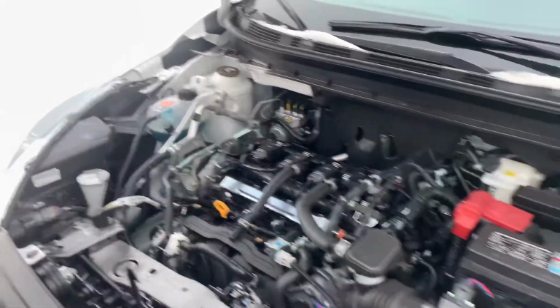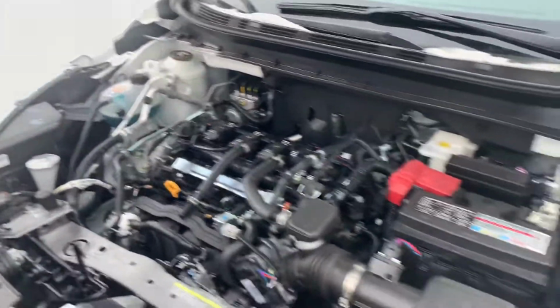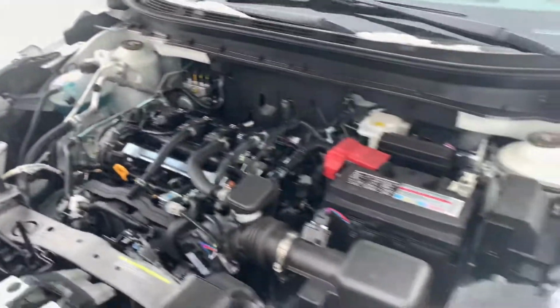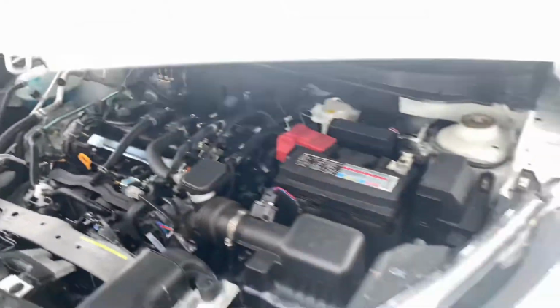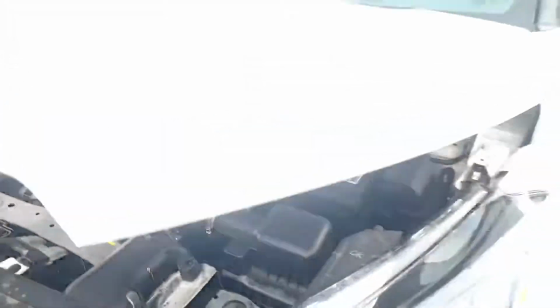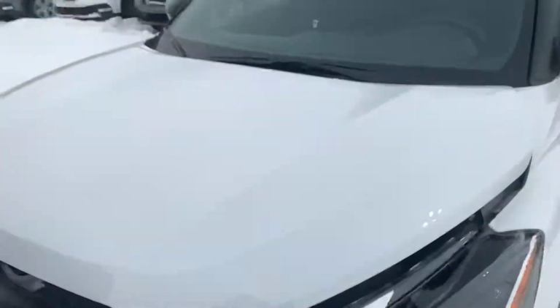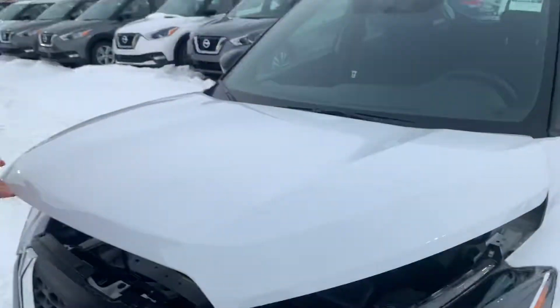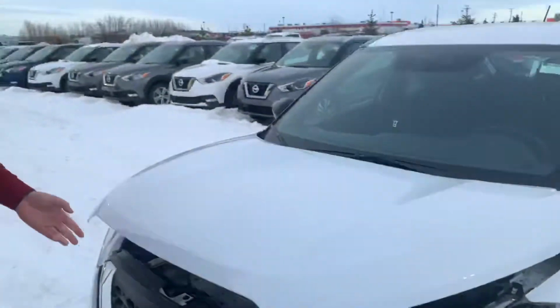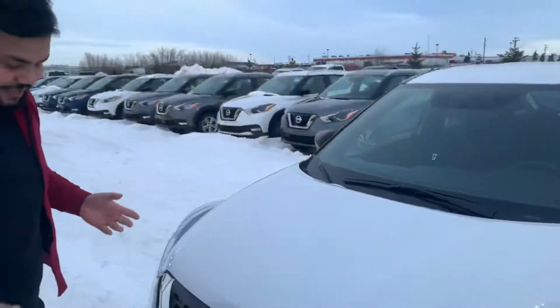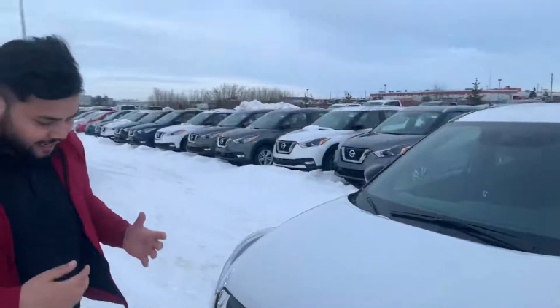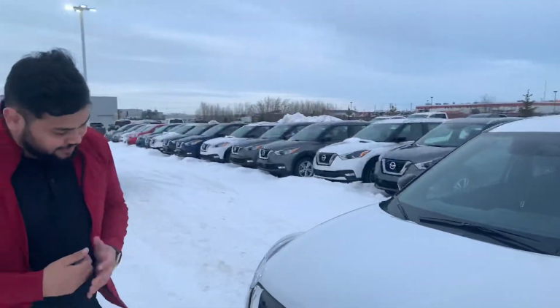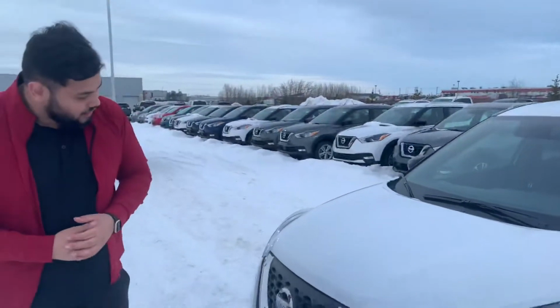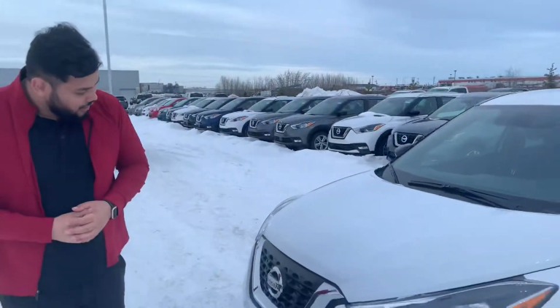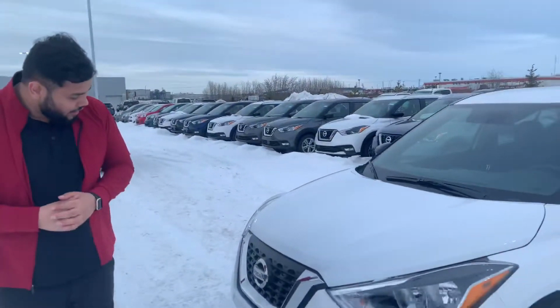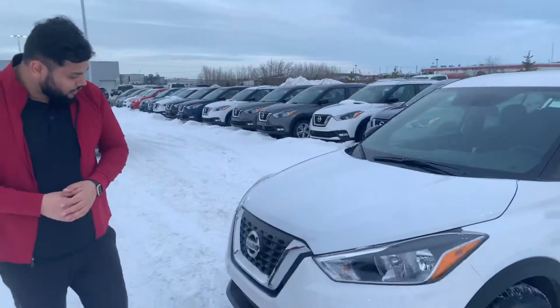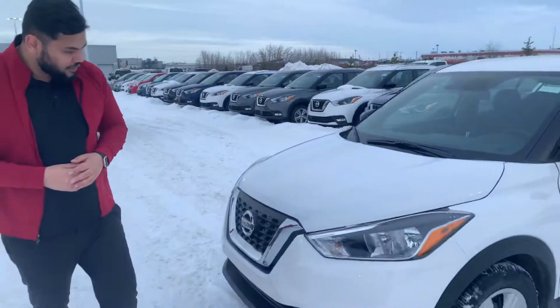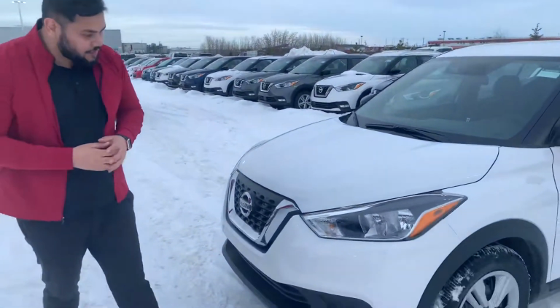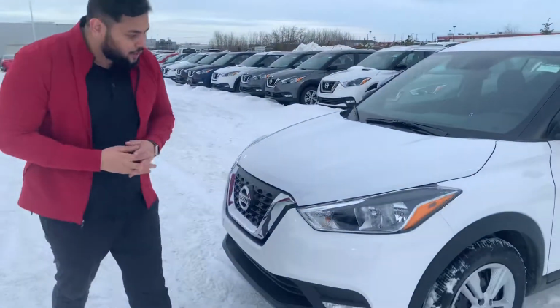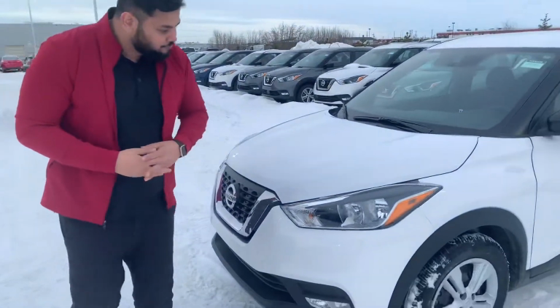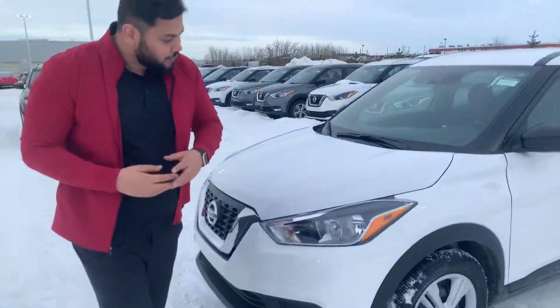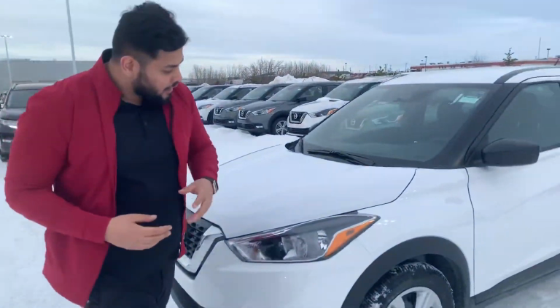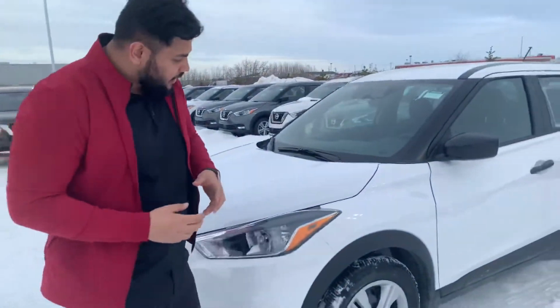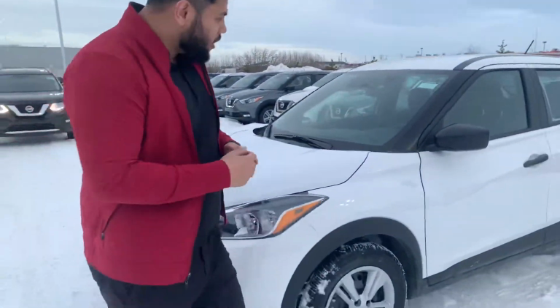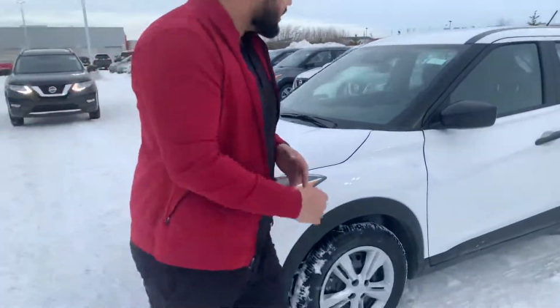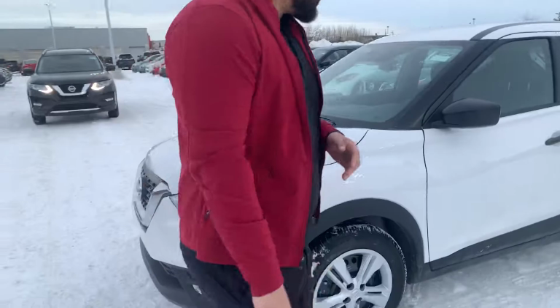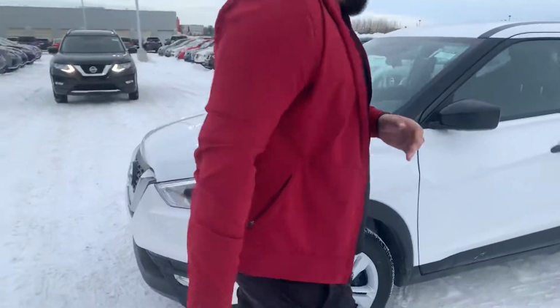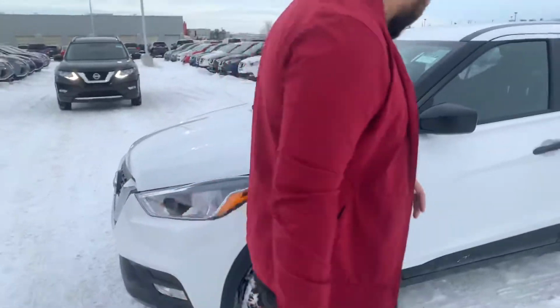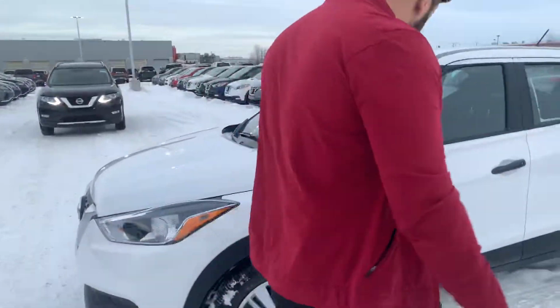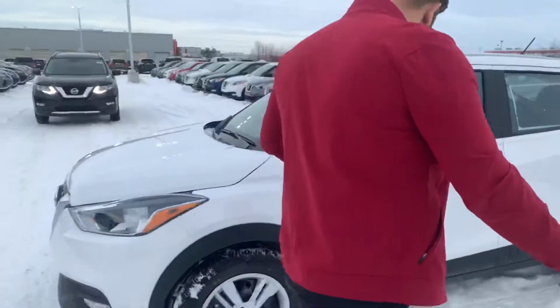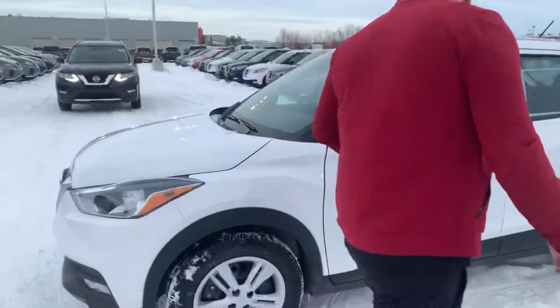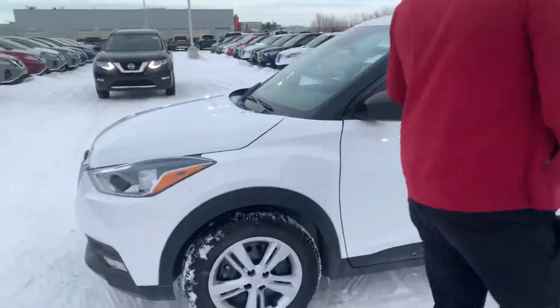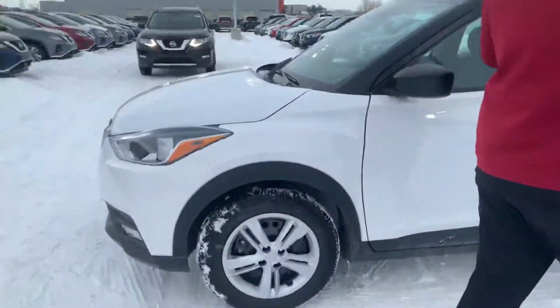All your essential fluids are near the top here, very easy to access and all that good stuff. Coming around to the side here, let's take a look inside.